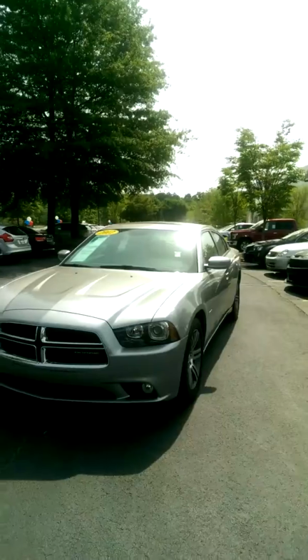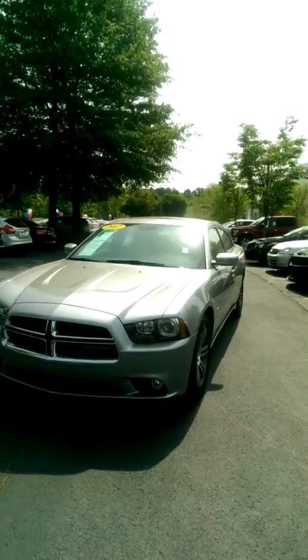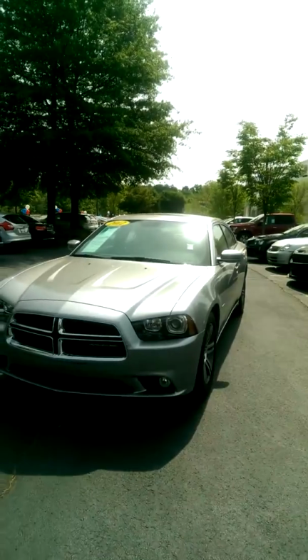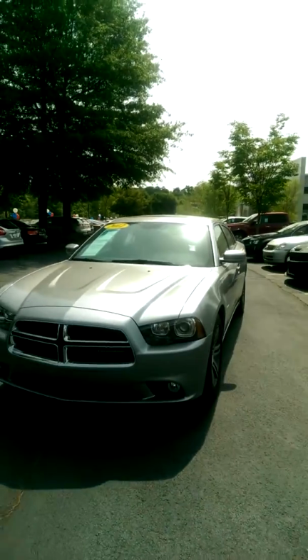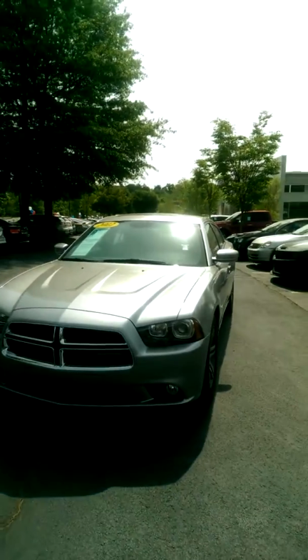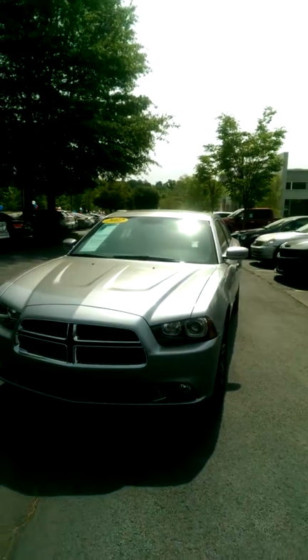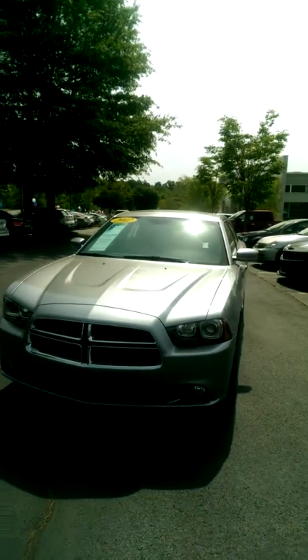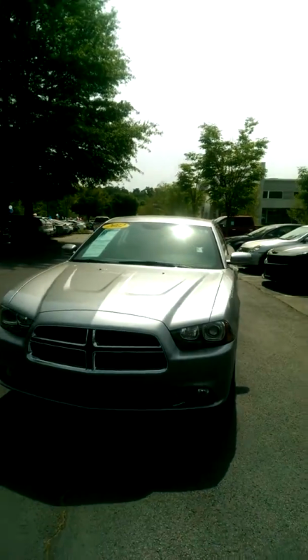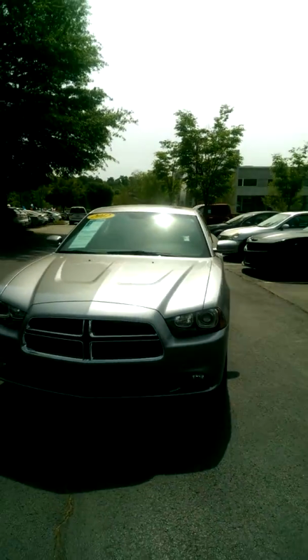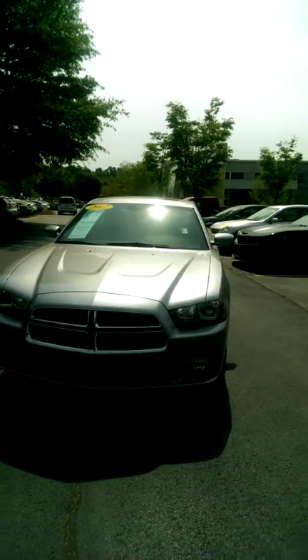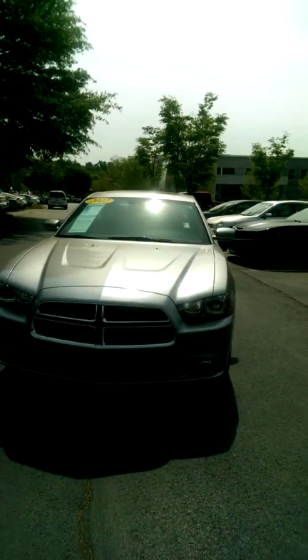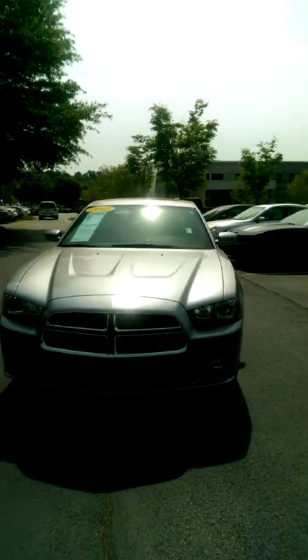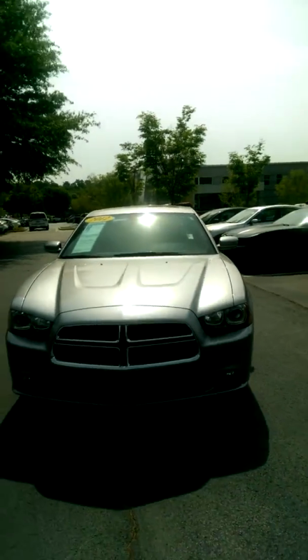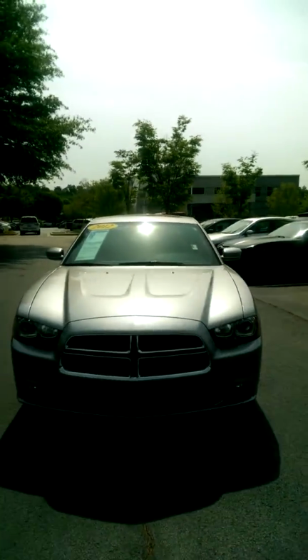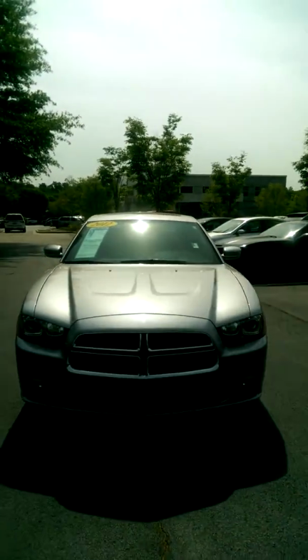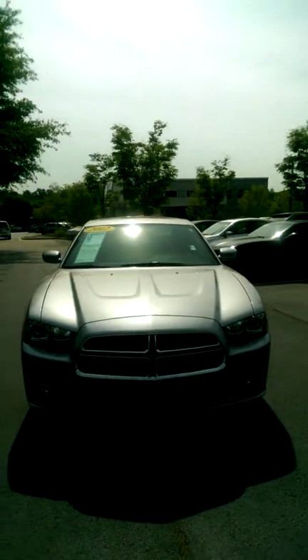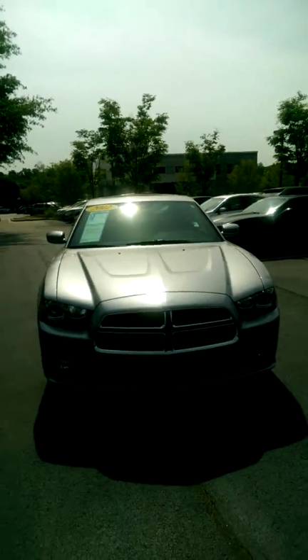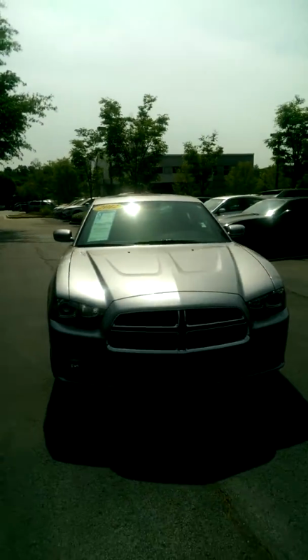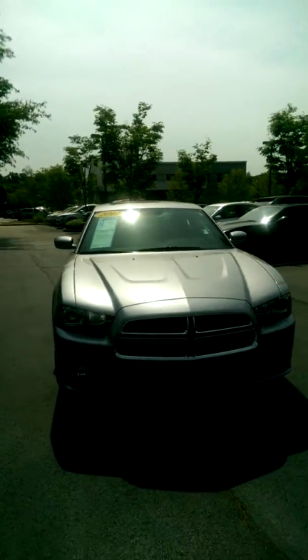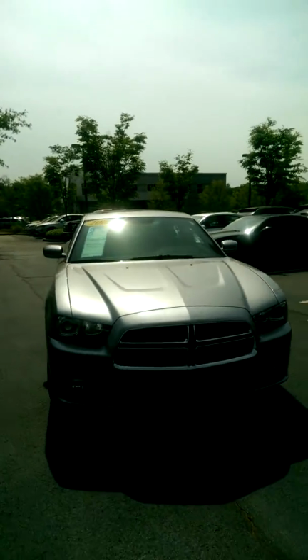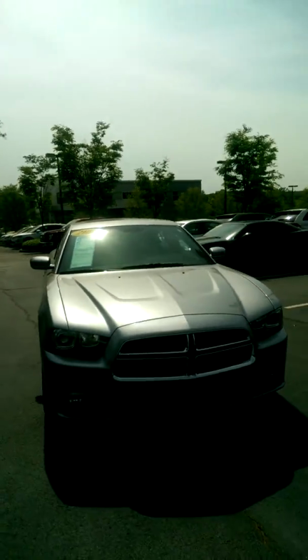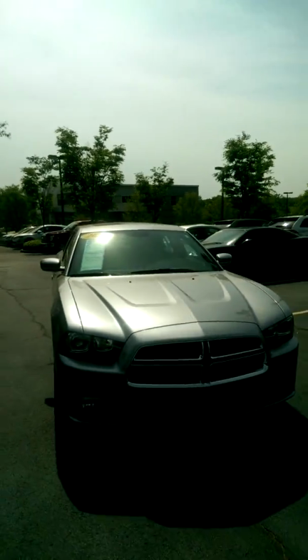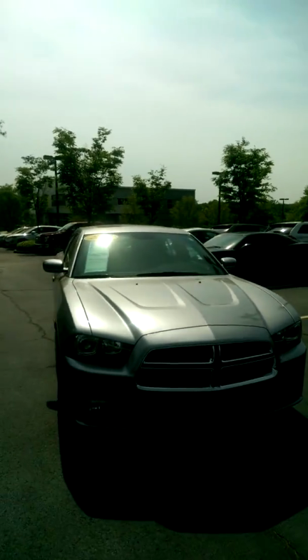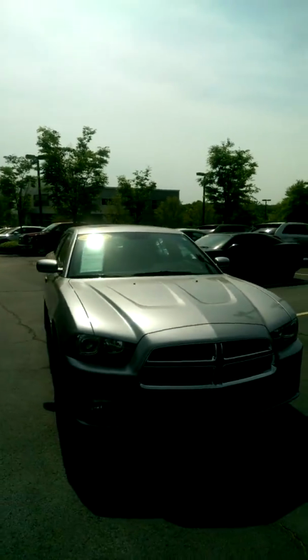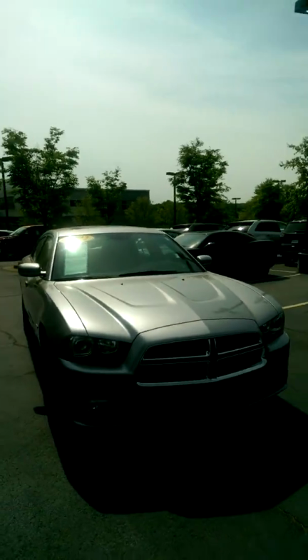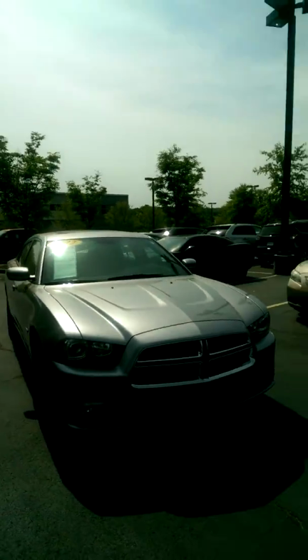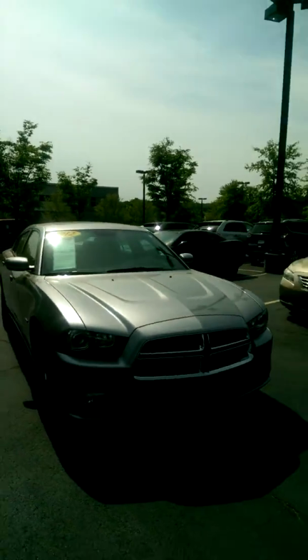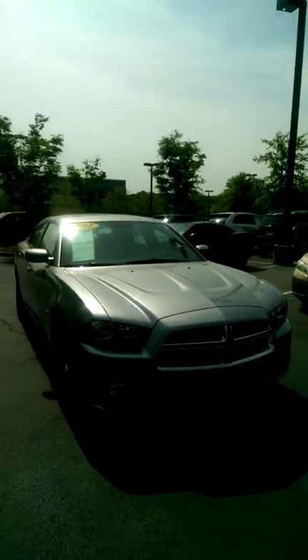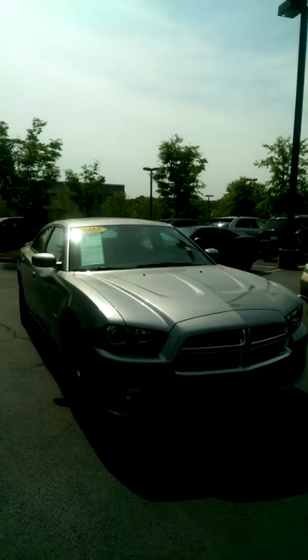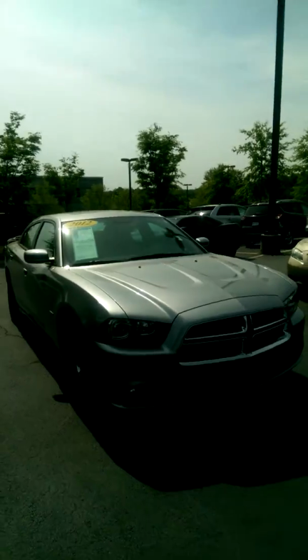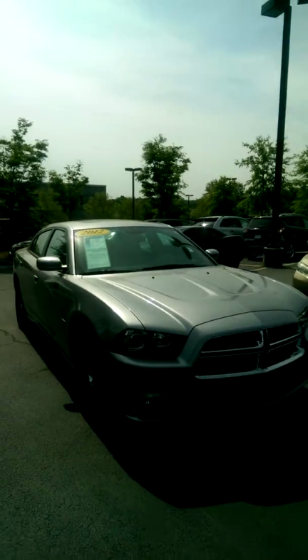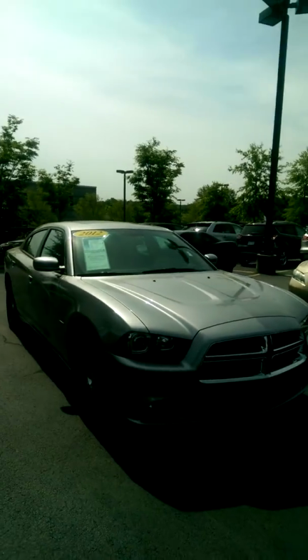Good morning, this is Tyrone Journey again at Cherokee Ford Lincoln Alpharetta. Just thought I'd send you a quick video of your new Dodge Charger.